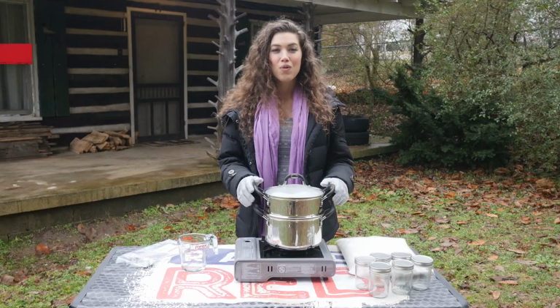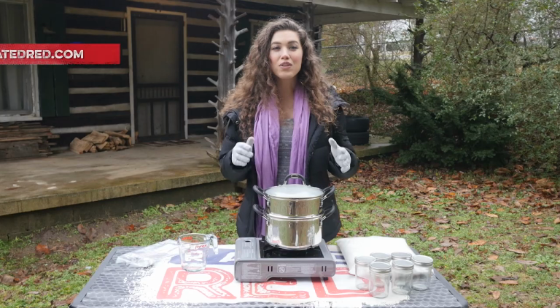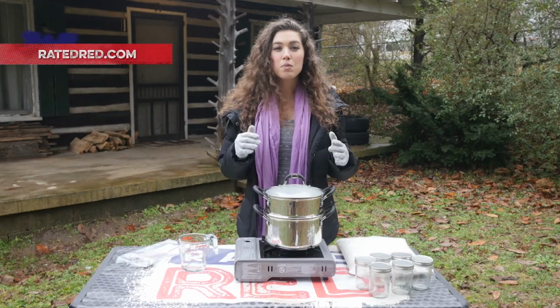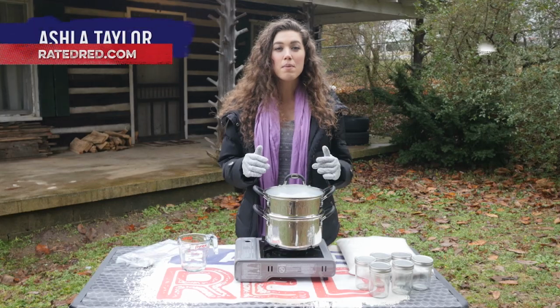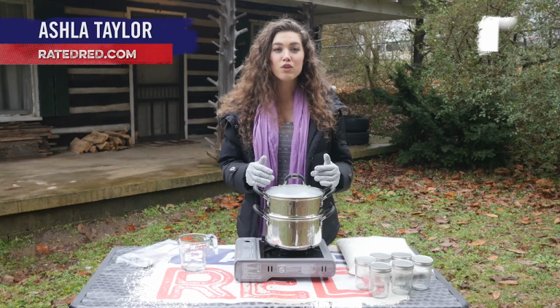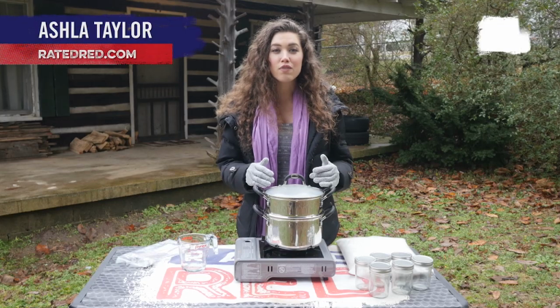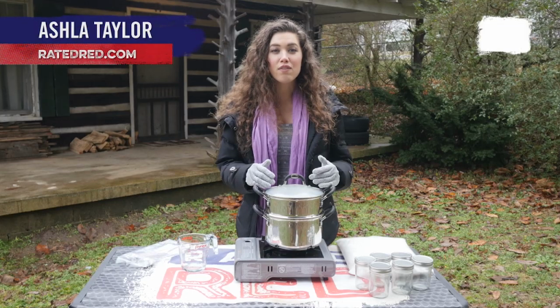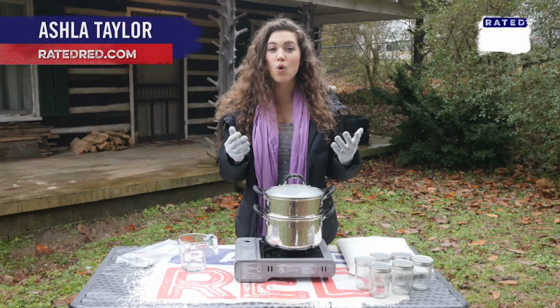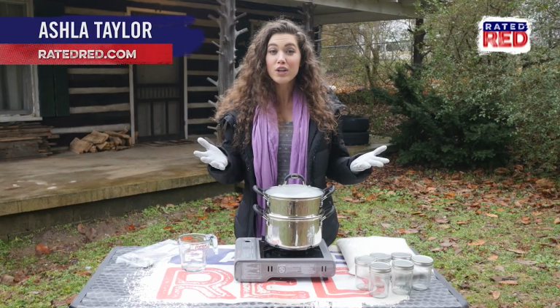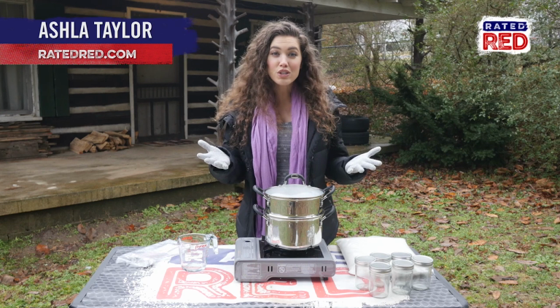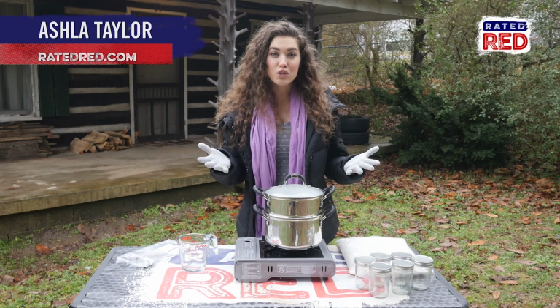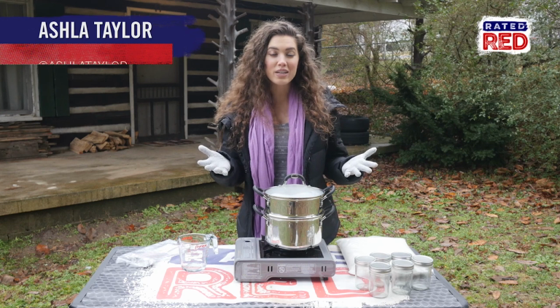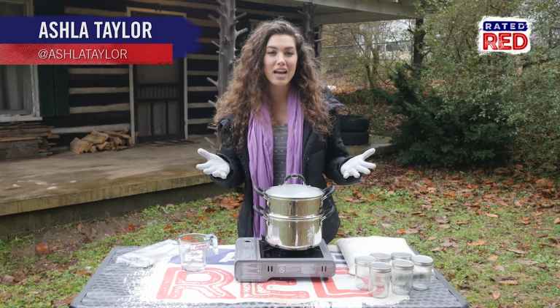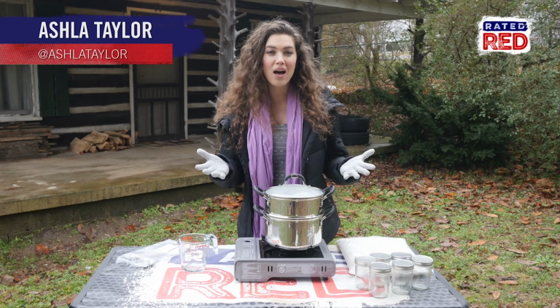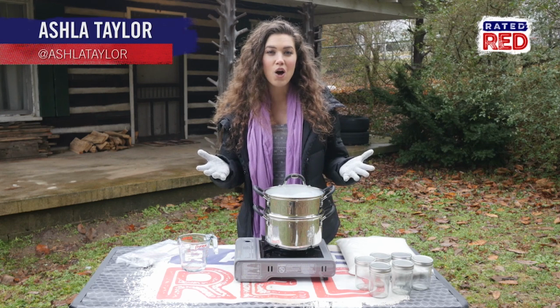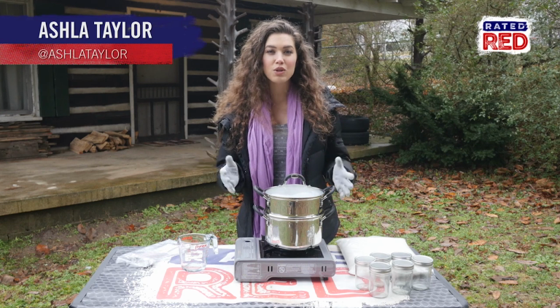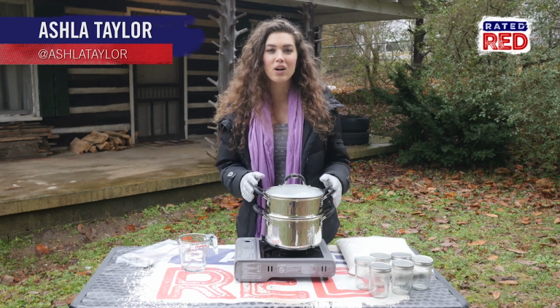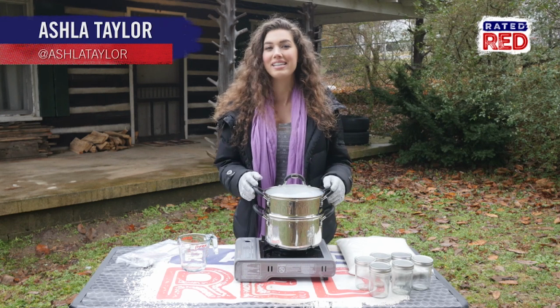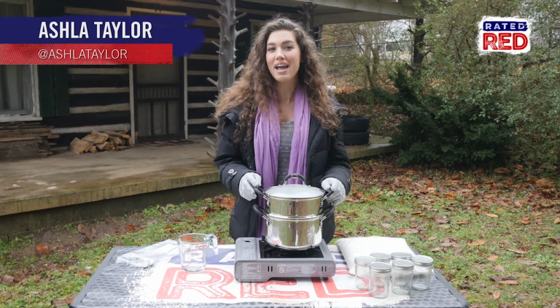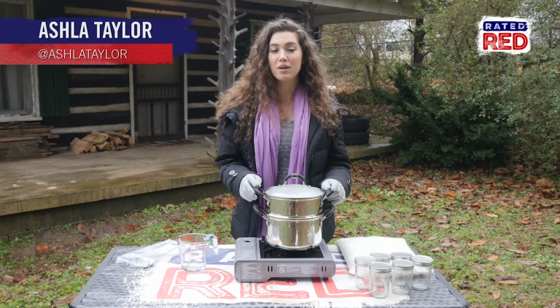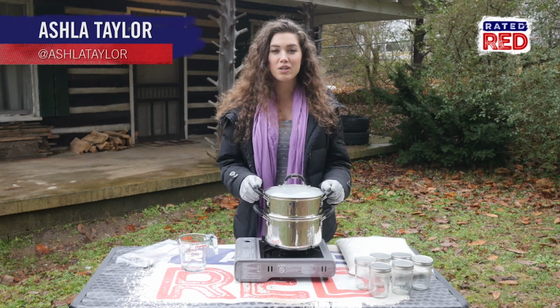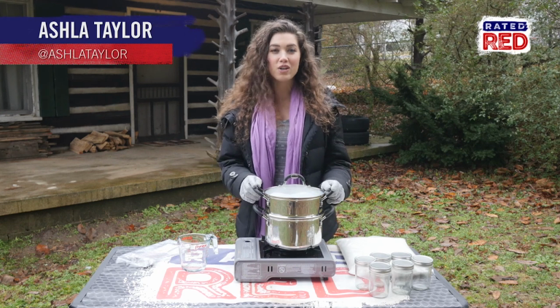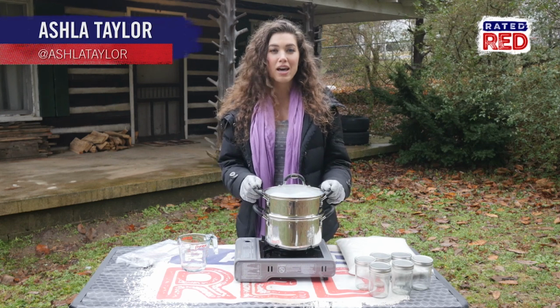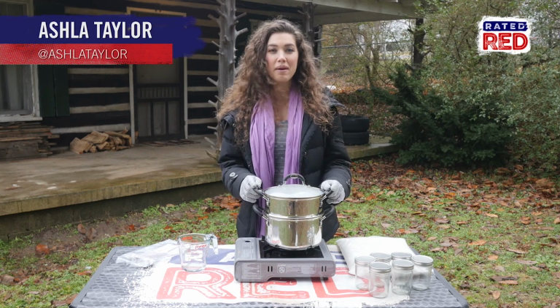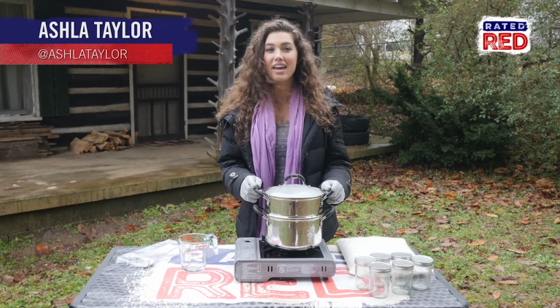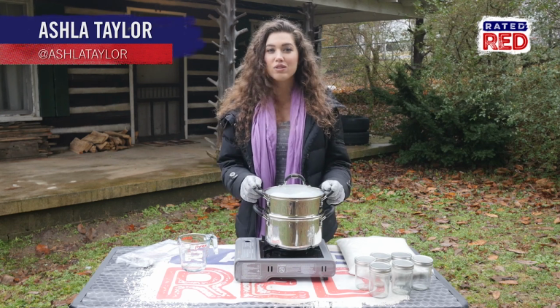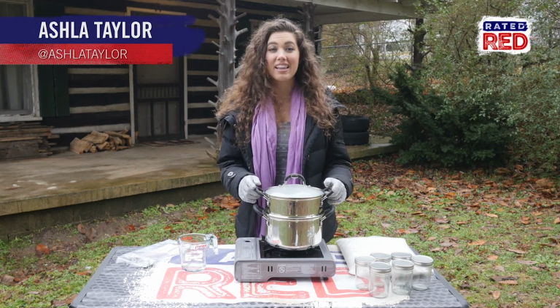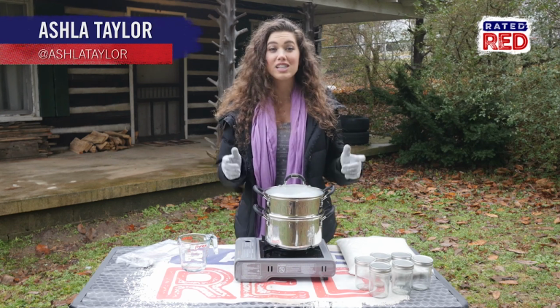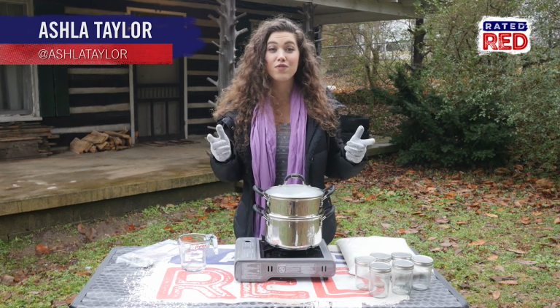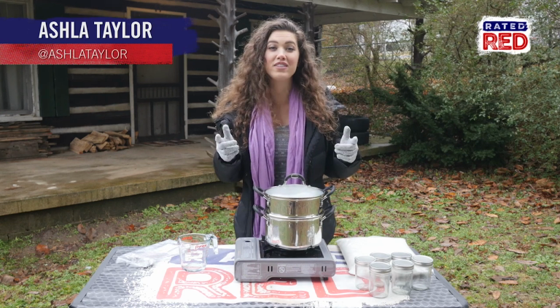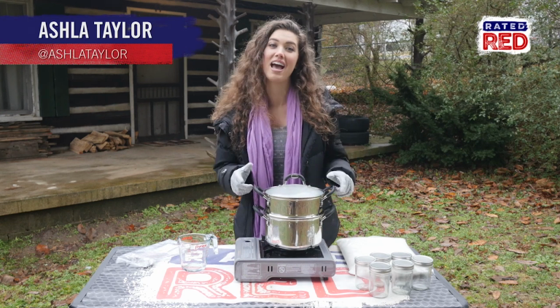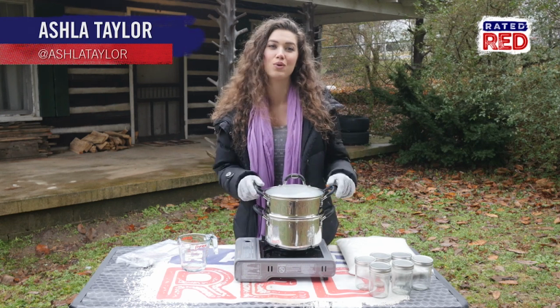Whether you're prepping for survival or you just enjoy DIY home decor, today I'm going to be showing you how to make candles that last 50 hours.